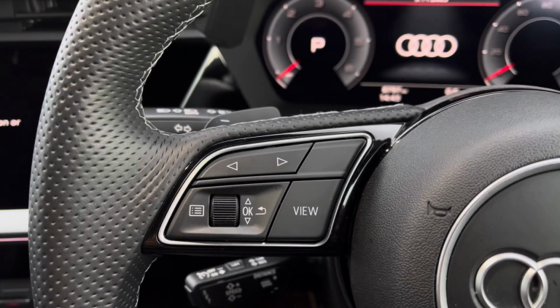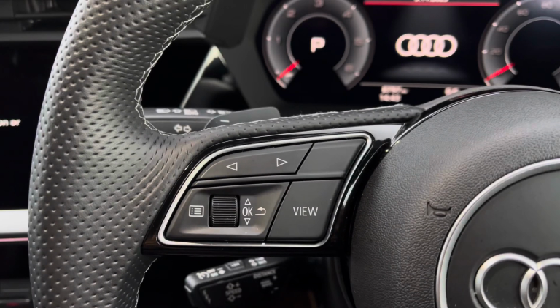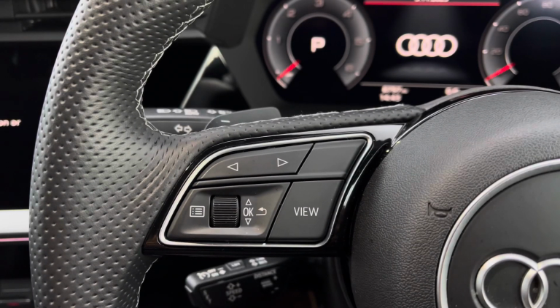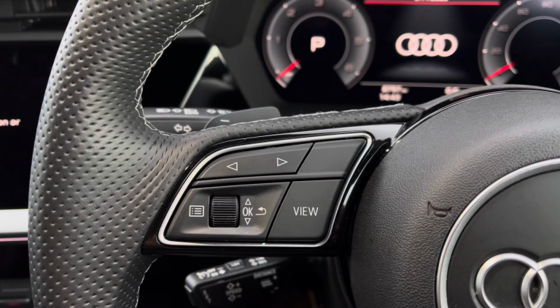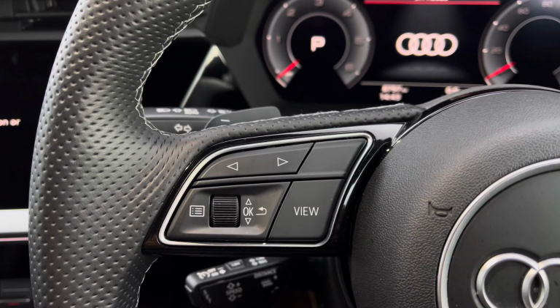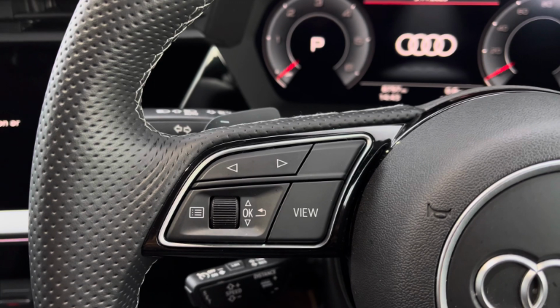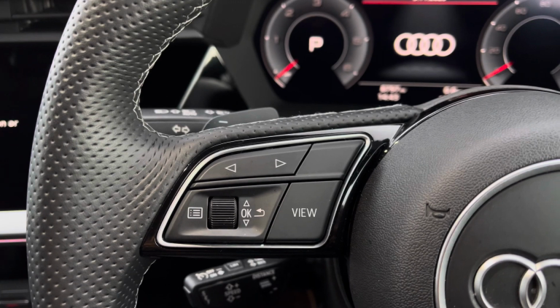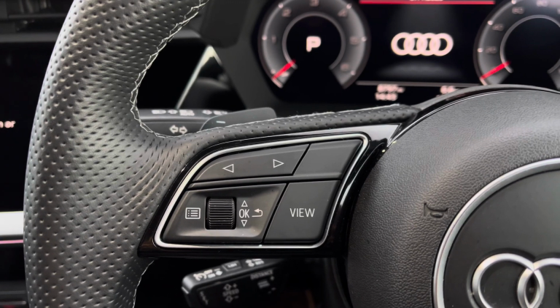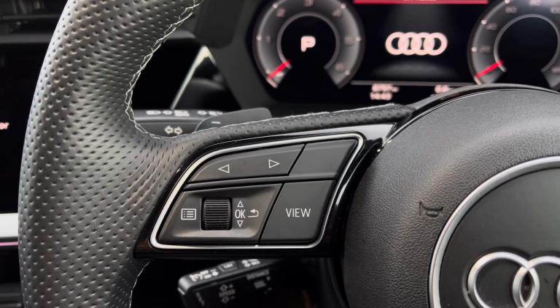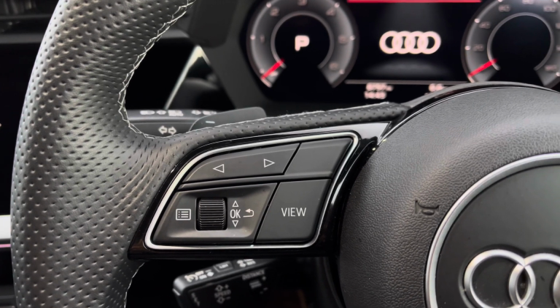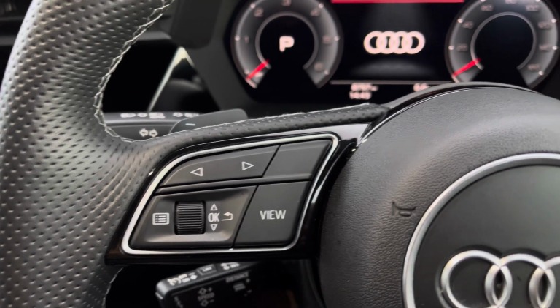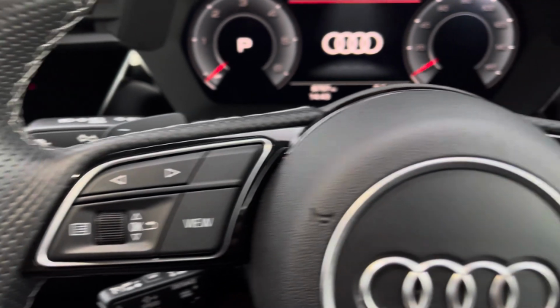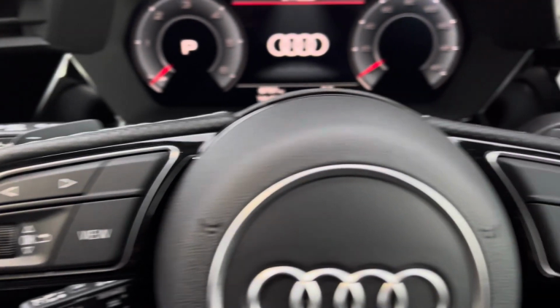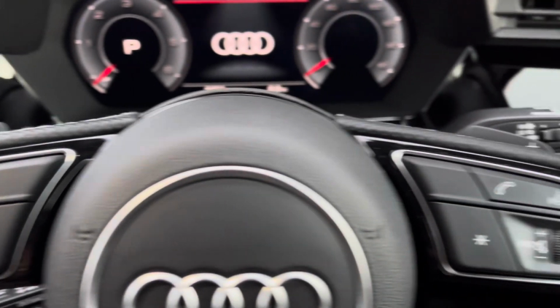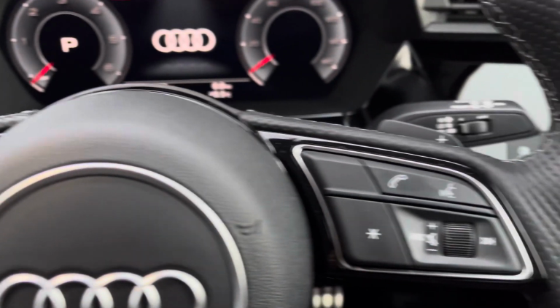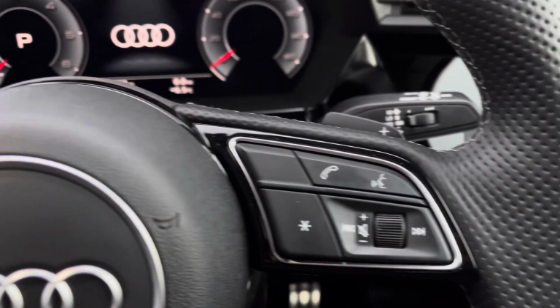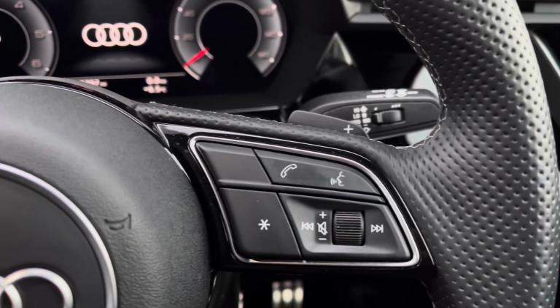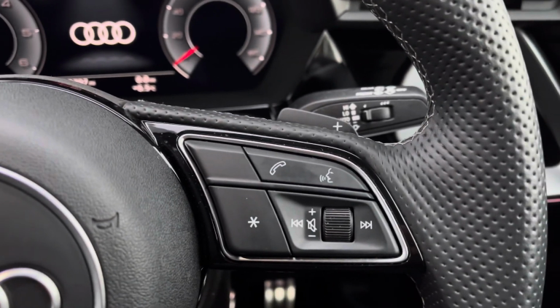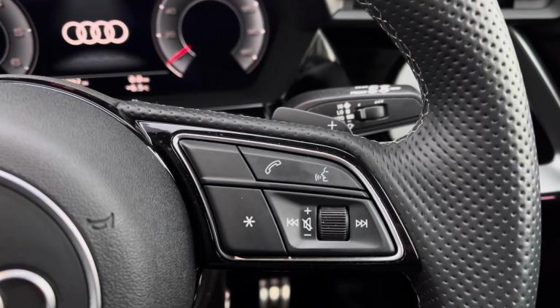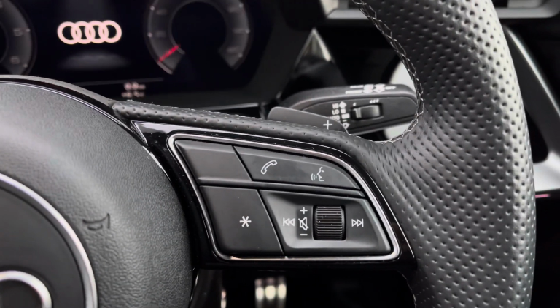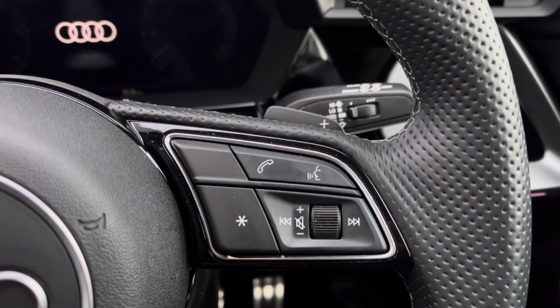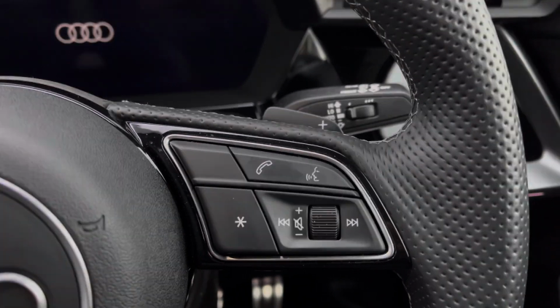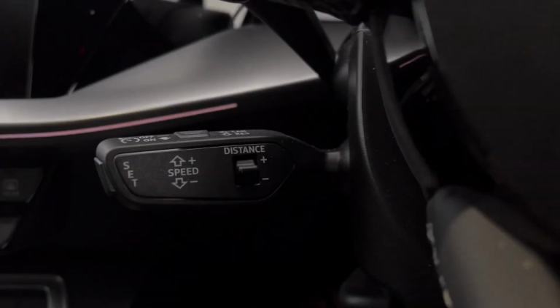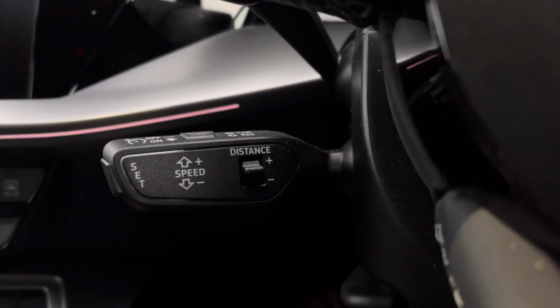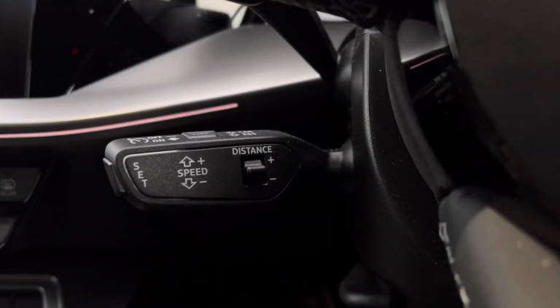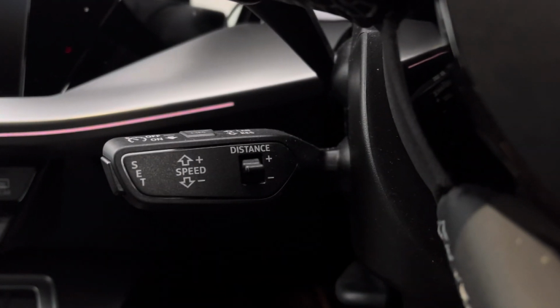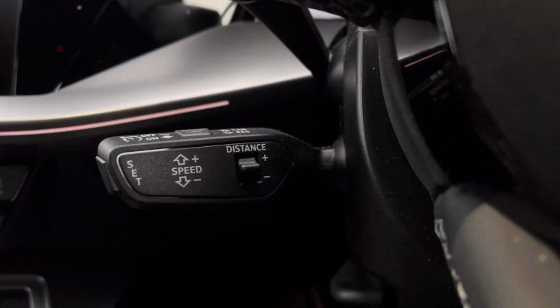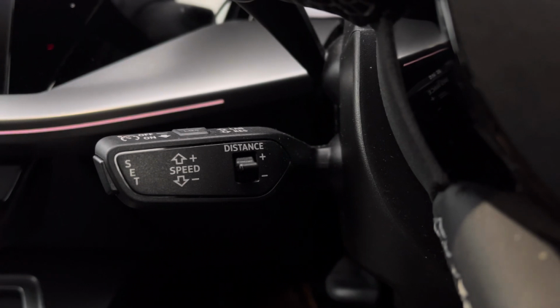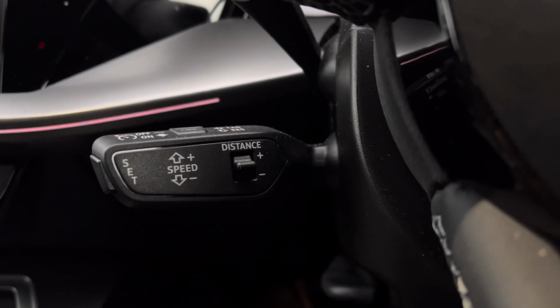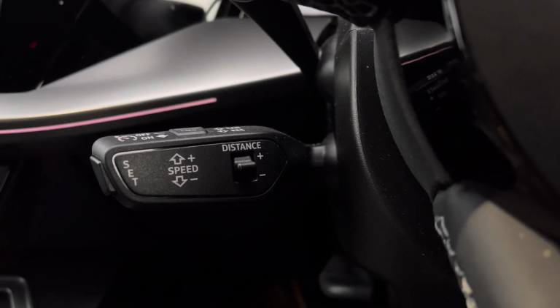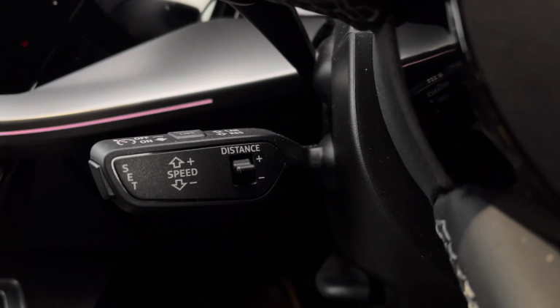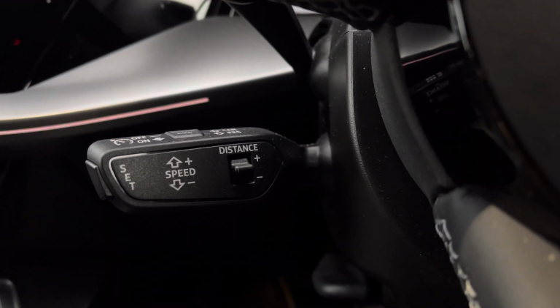Controls for the virtual cockpit are at the driver's fingertips to reduce distractions from the road ahead, with cruise control helping take the strain out of those longer journeys.